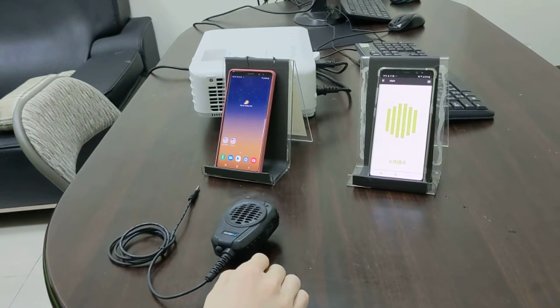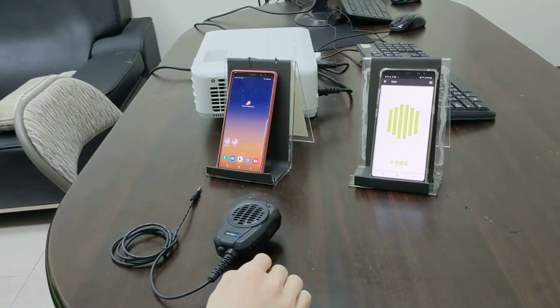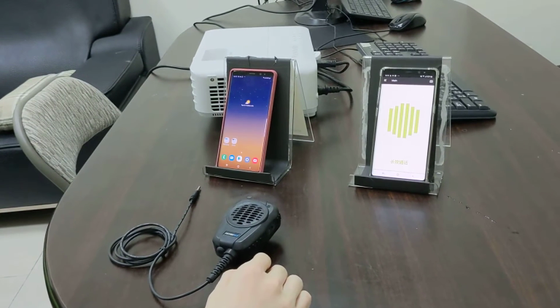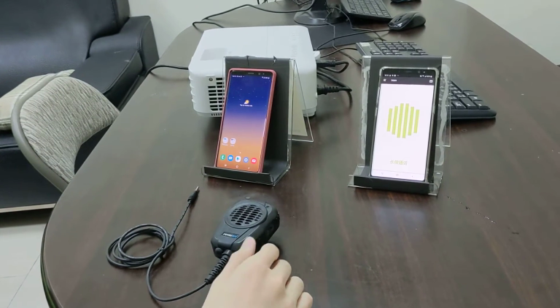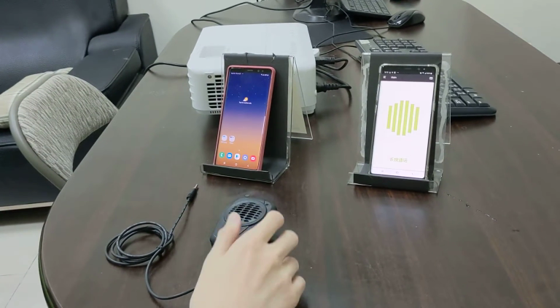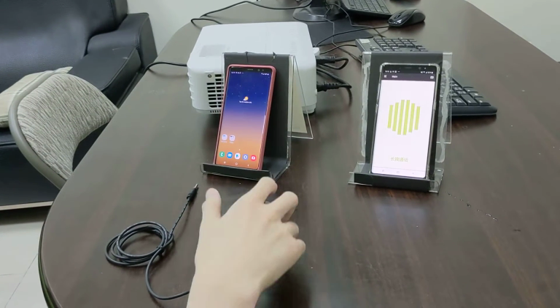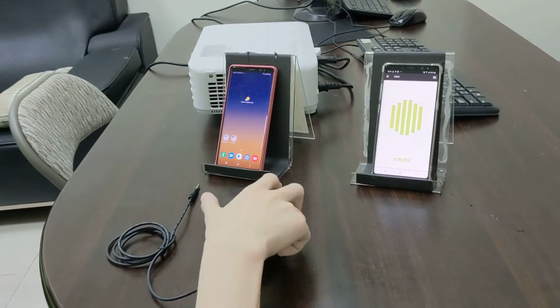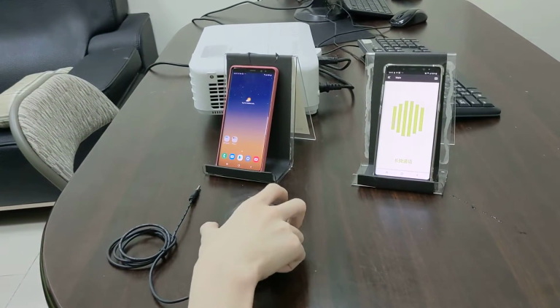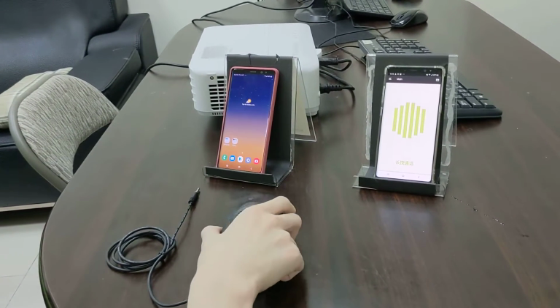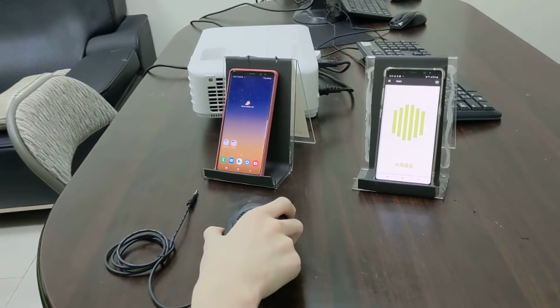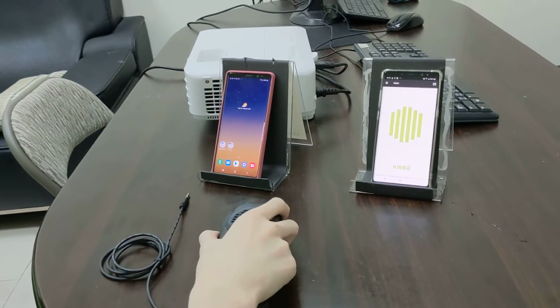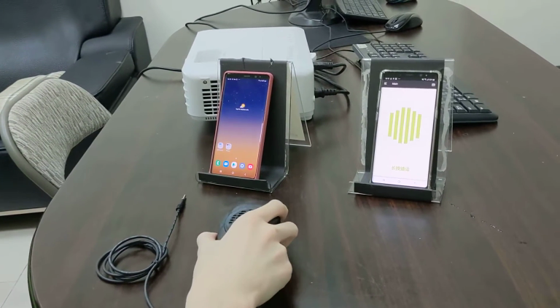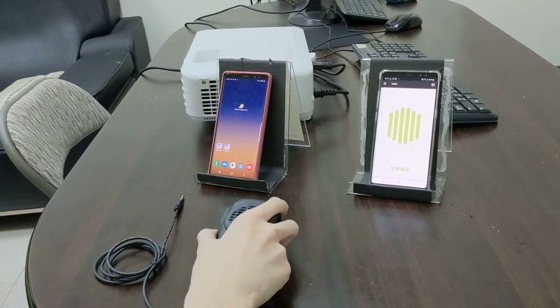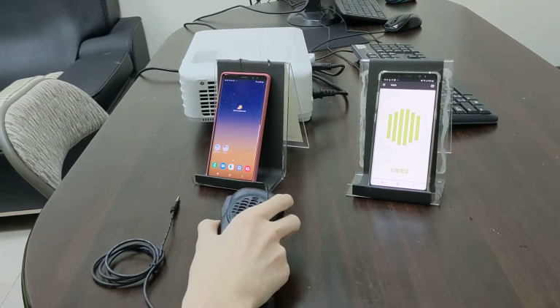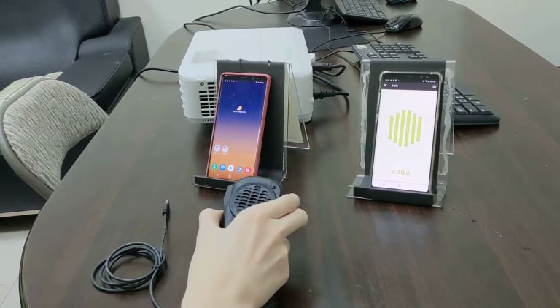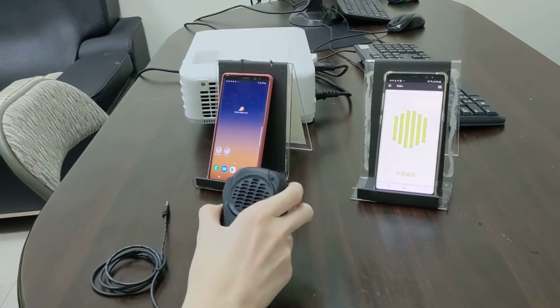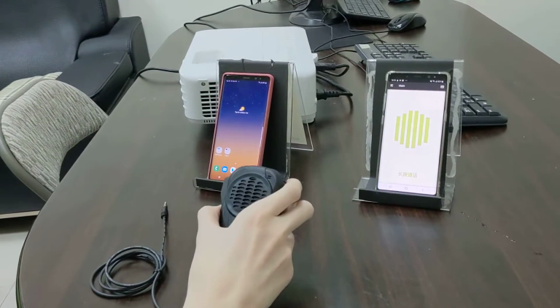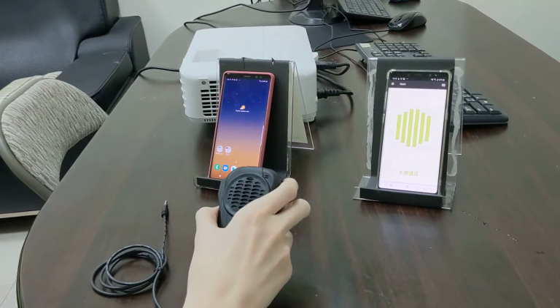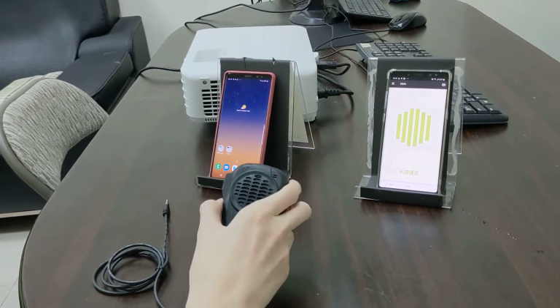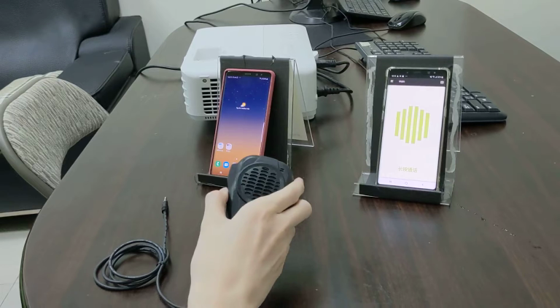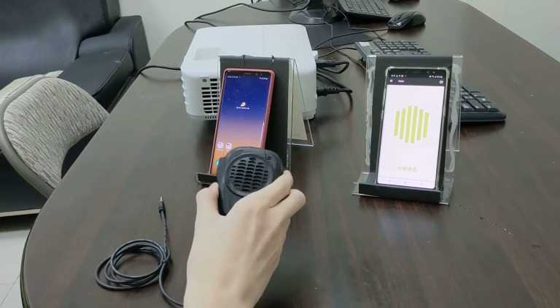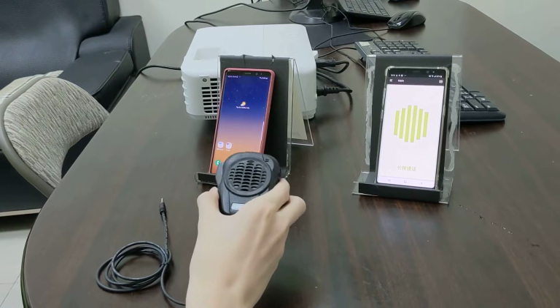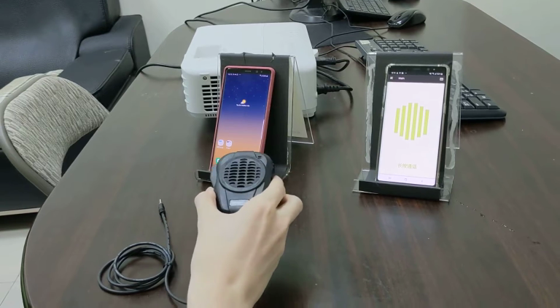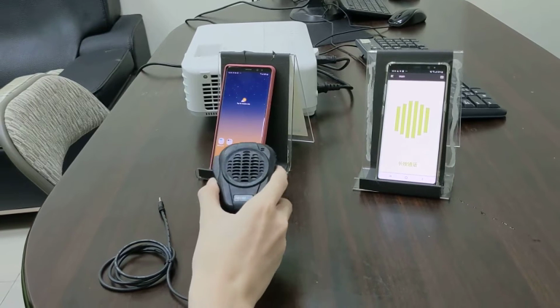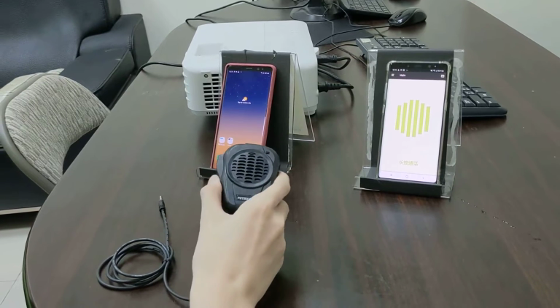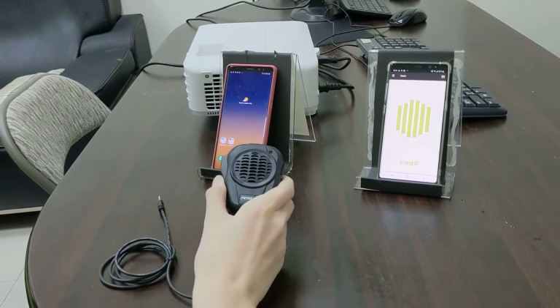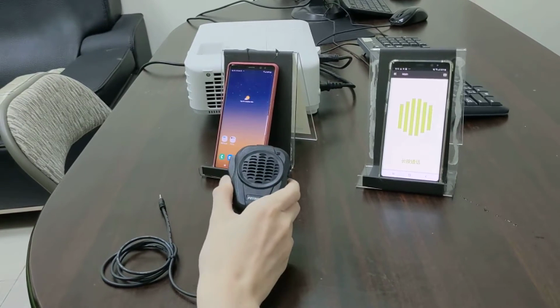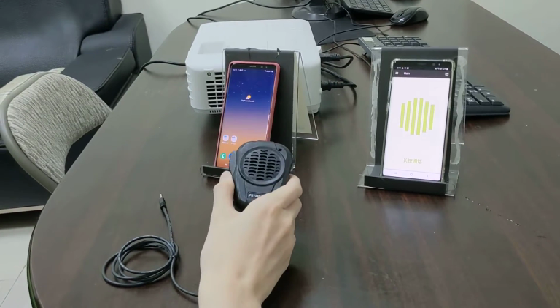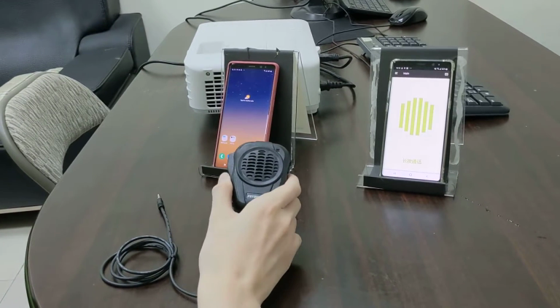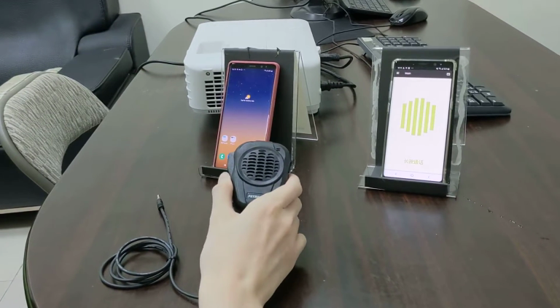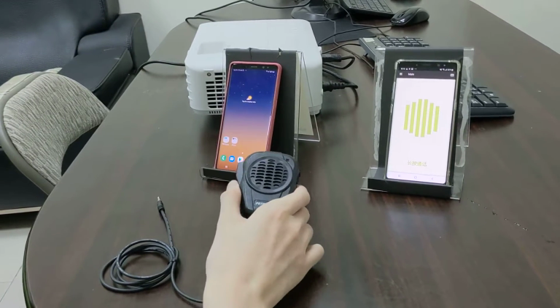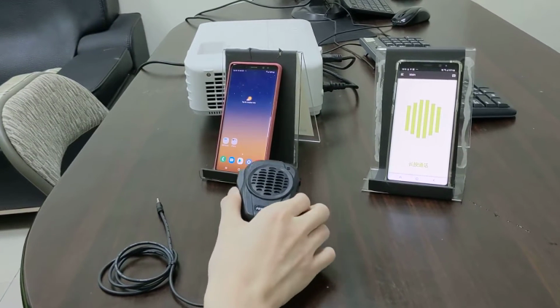Hello everyone, now we are introducing our ISPN610 for Tesla.